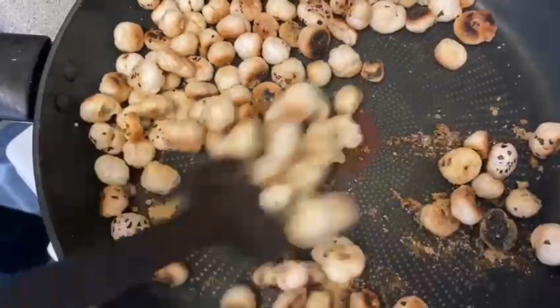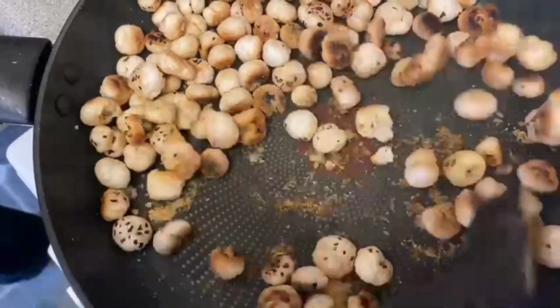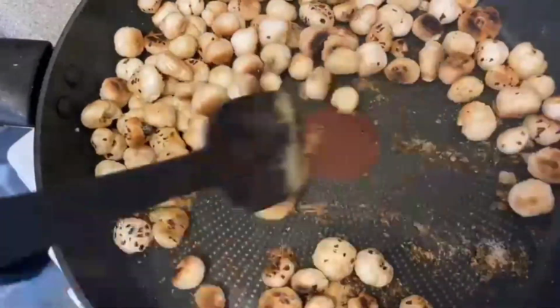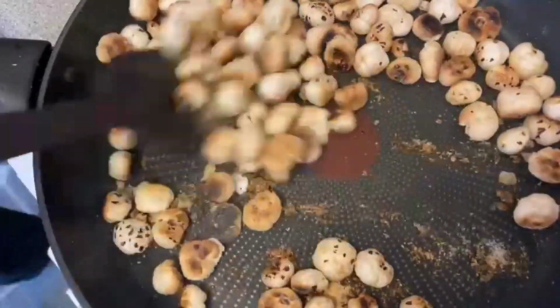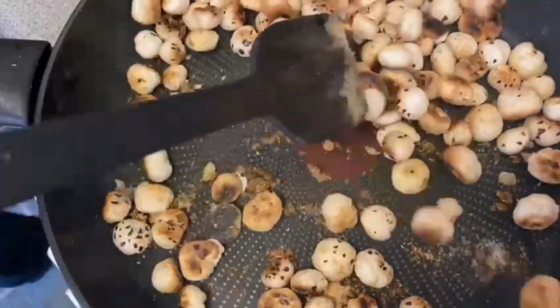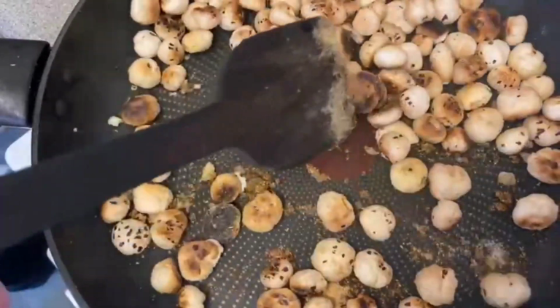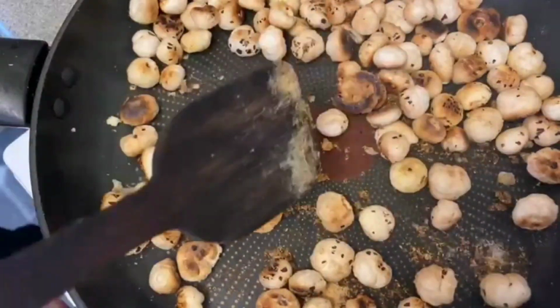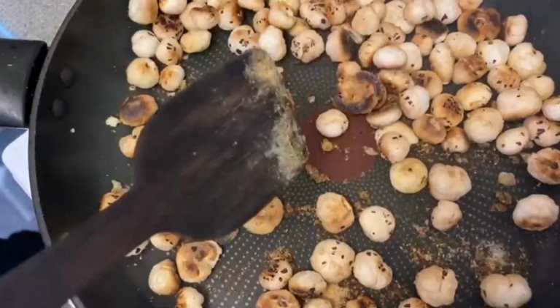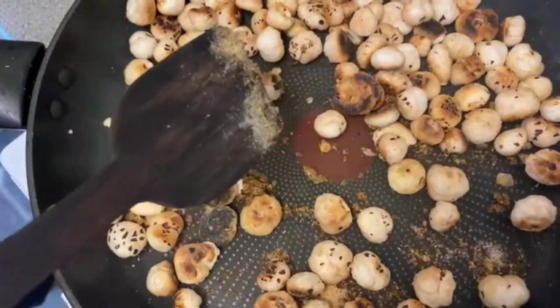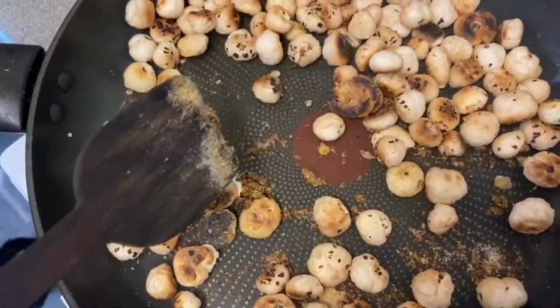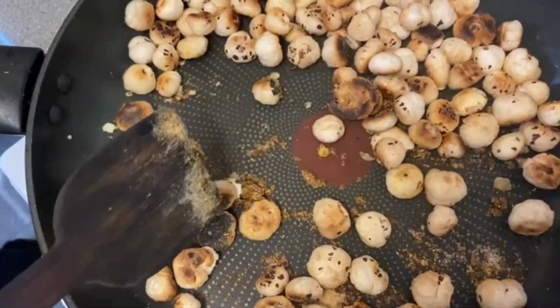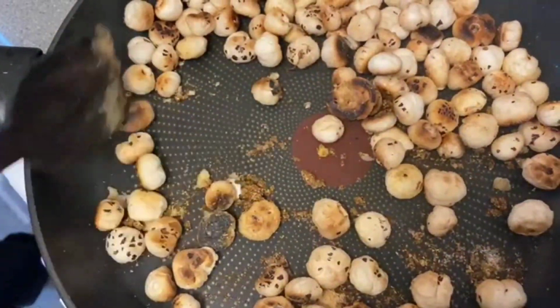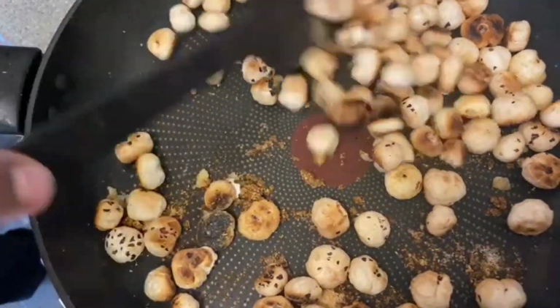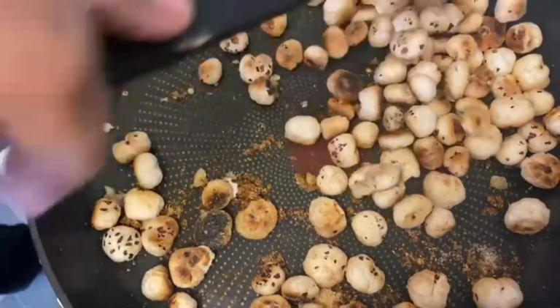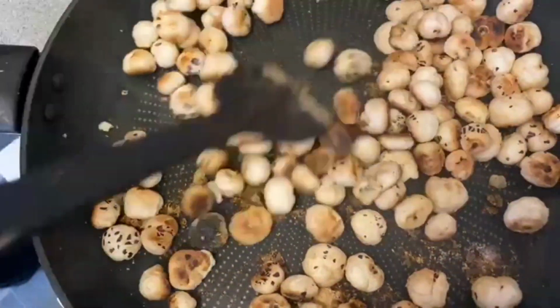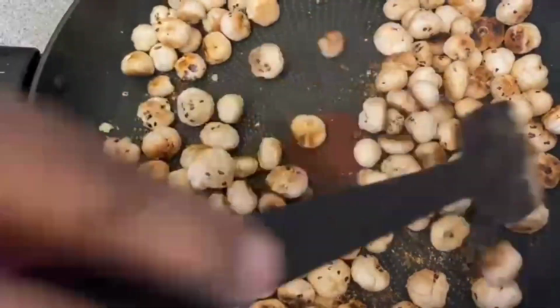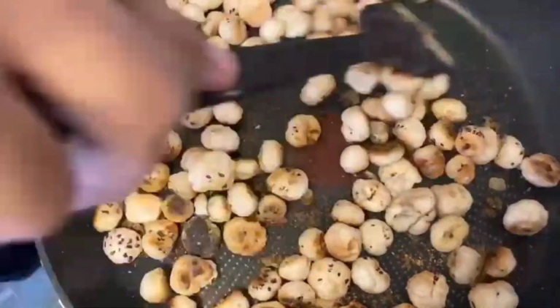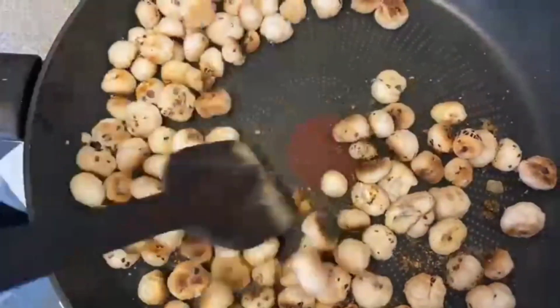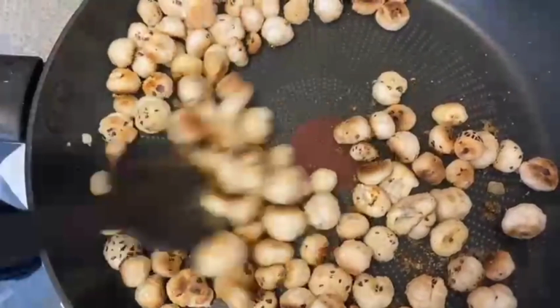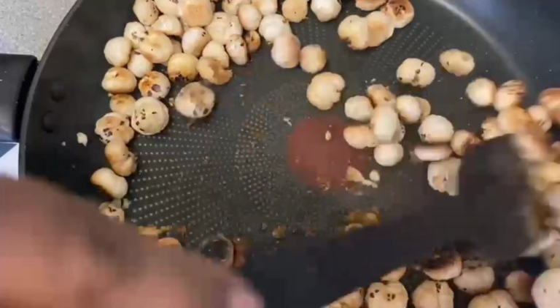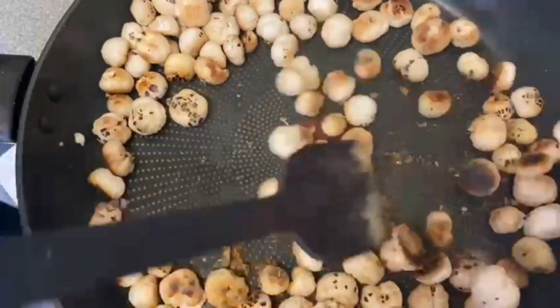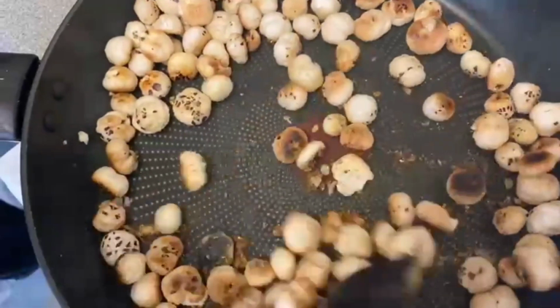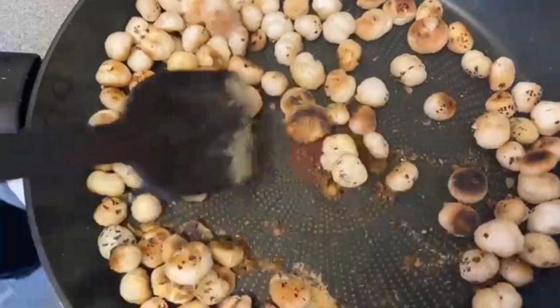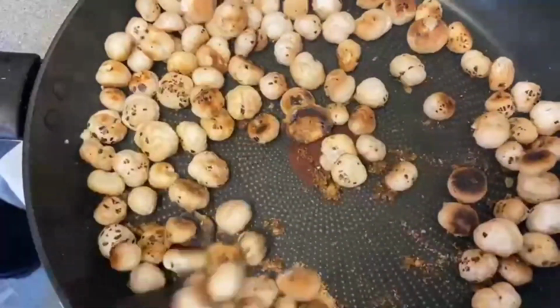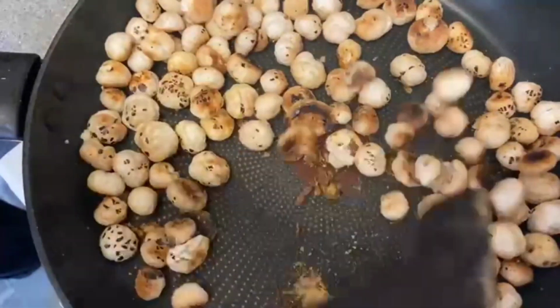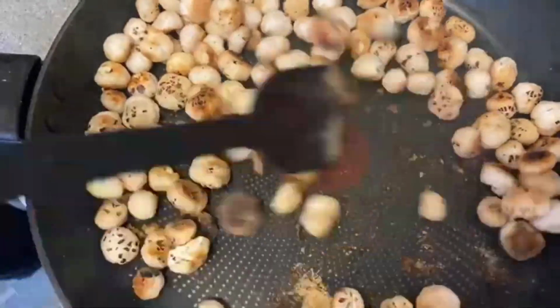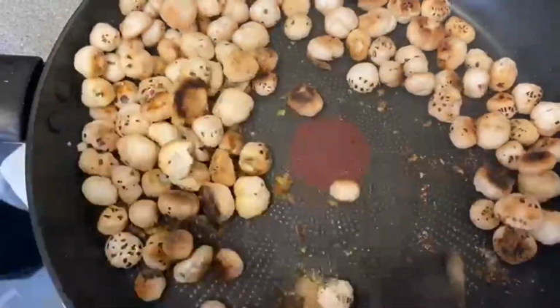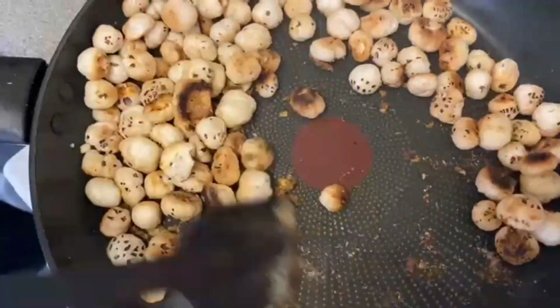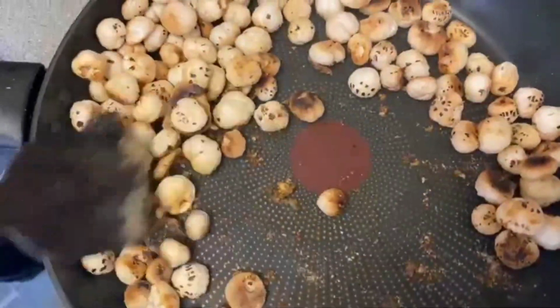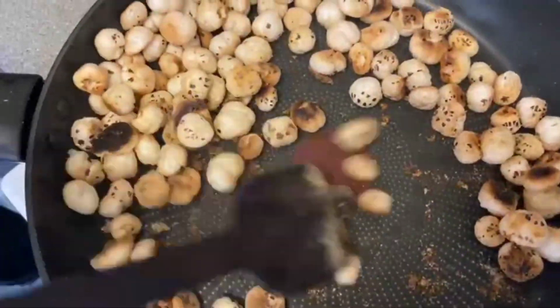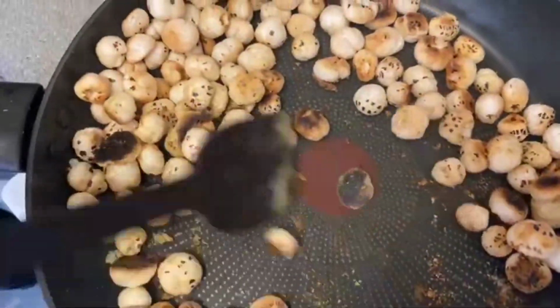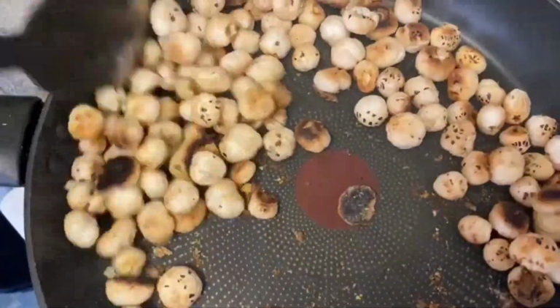Keep stirring well and in a couple of minutes the makhana will be nicely ready and you can enjoy the makhana.